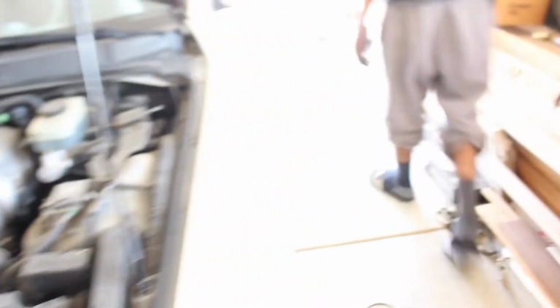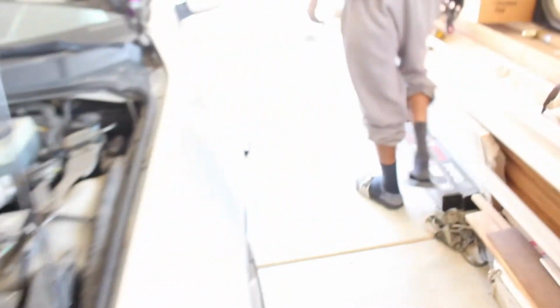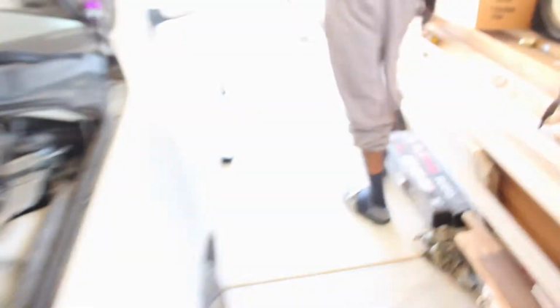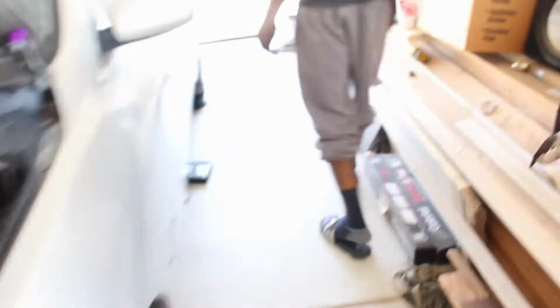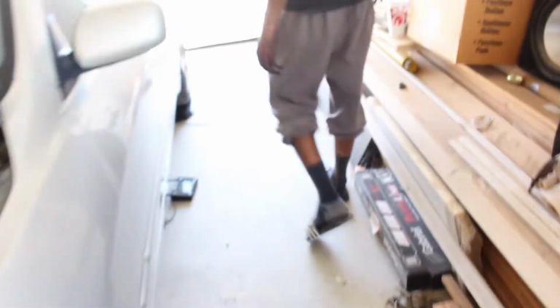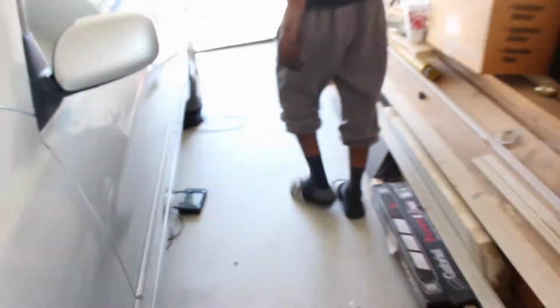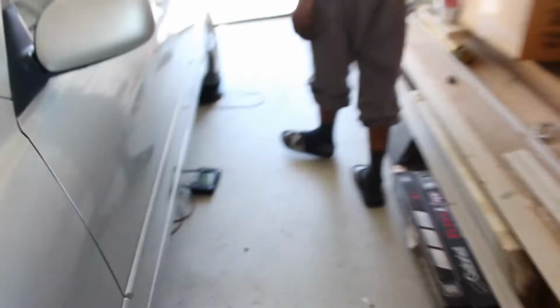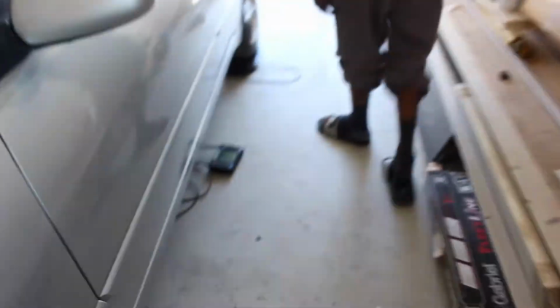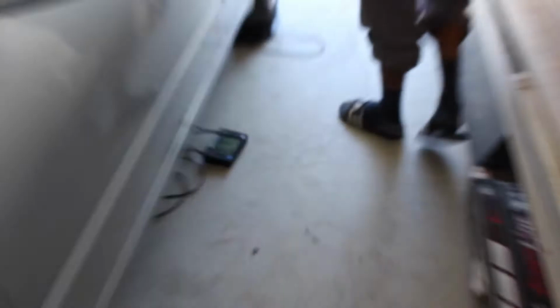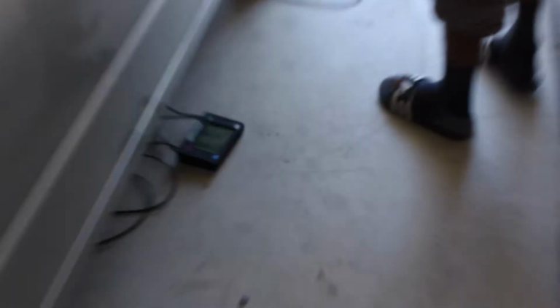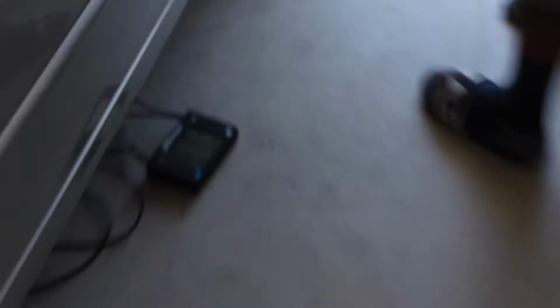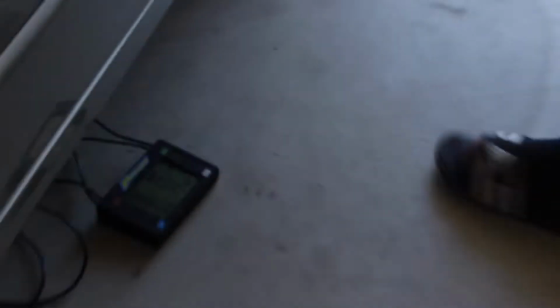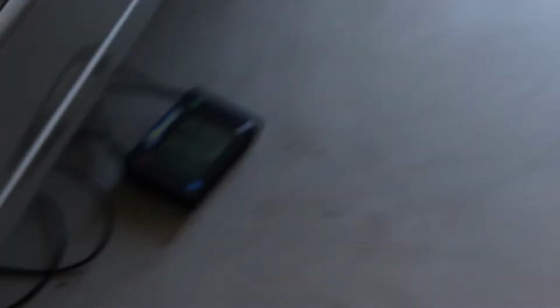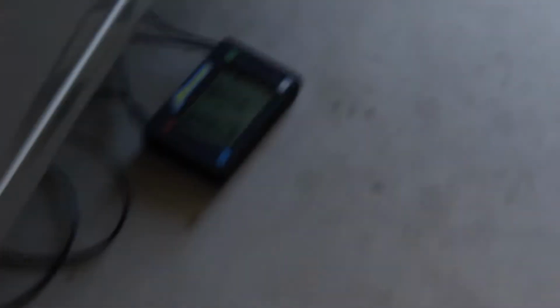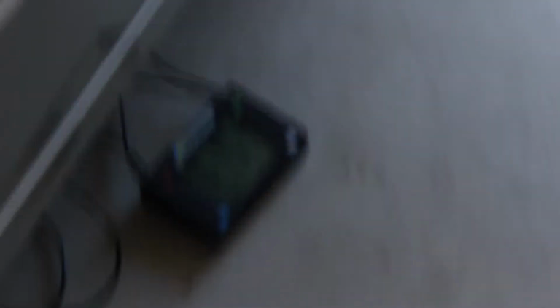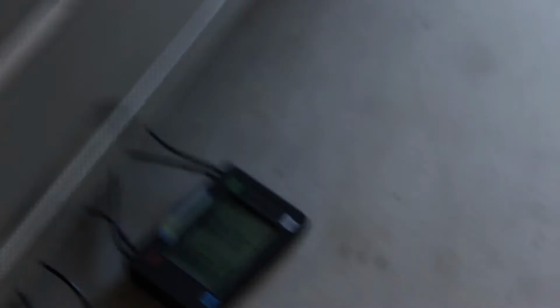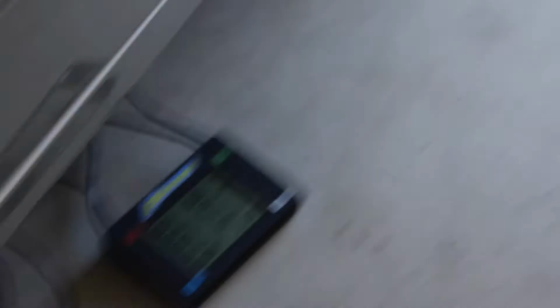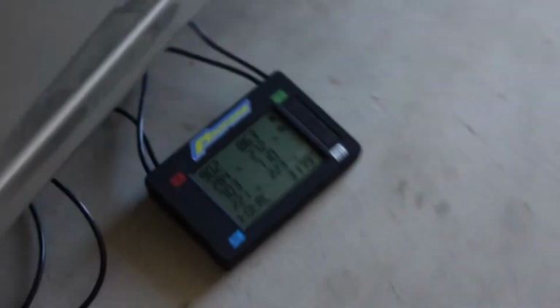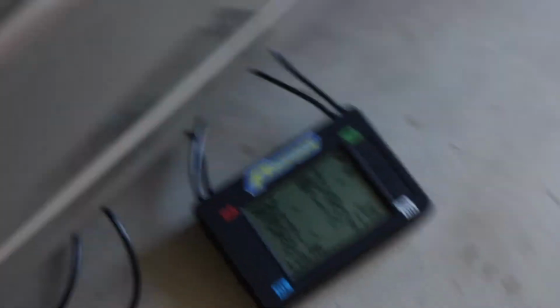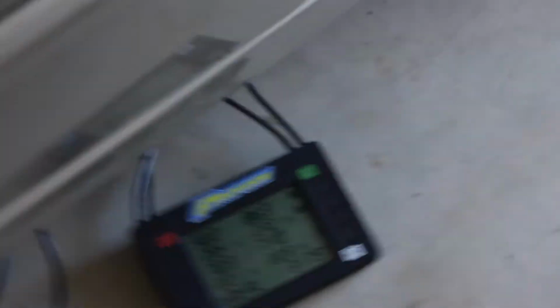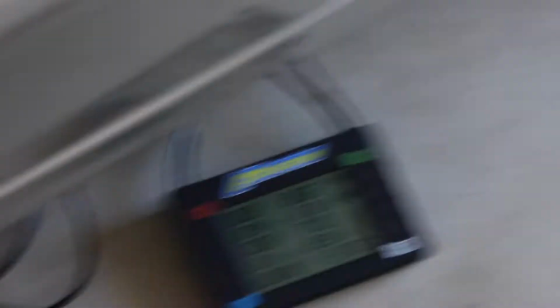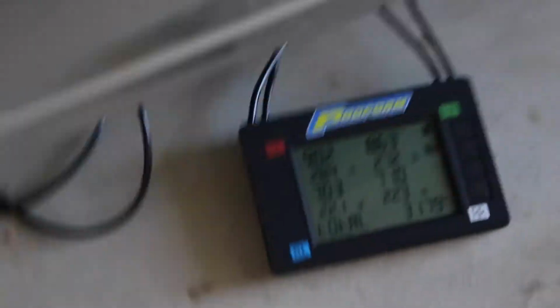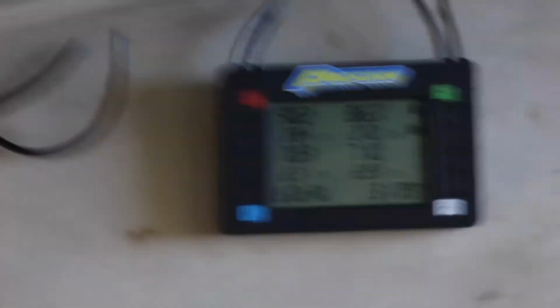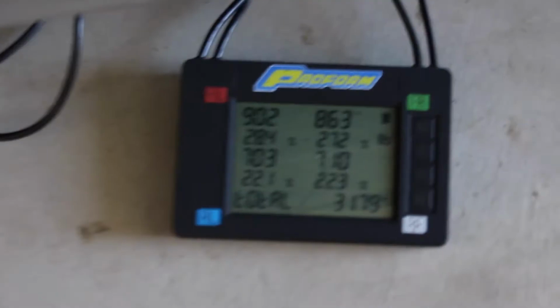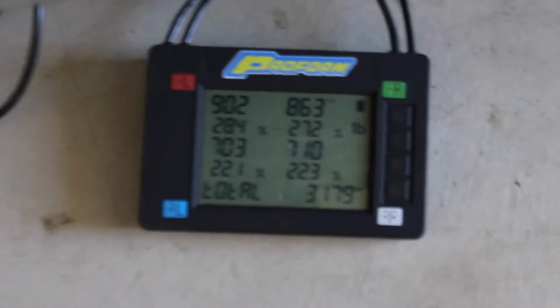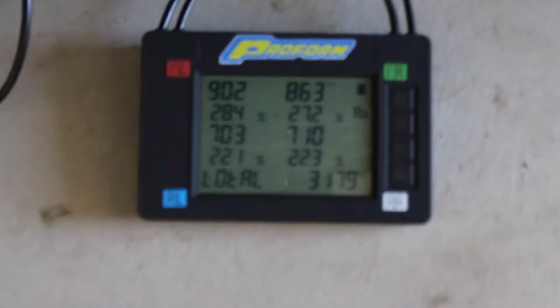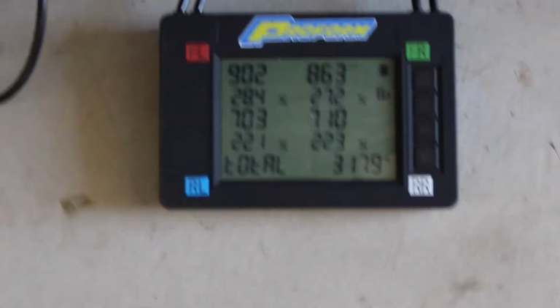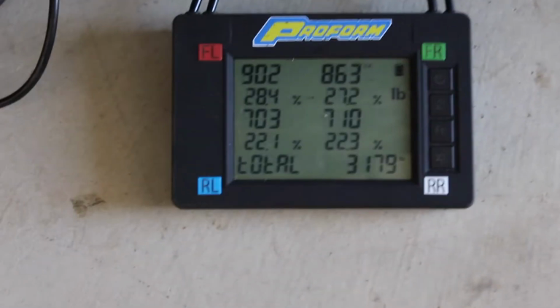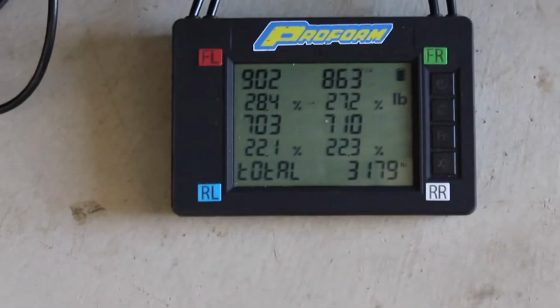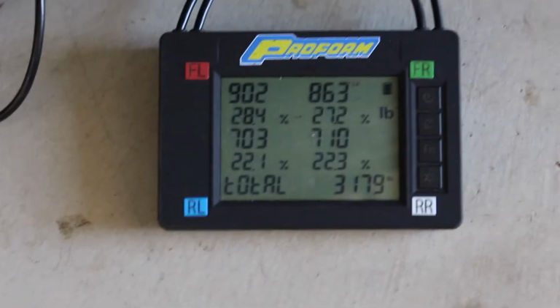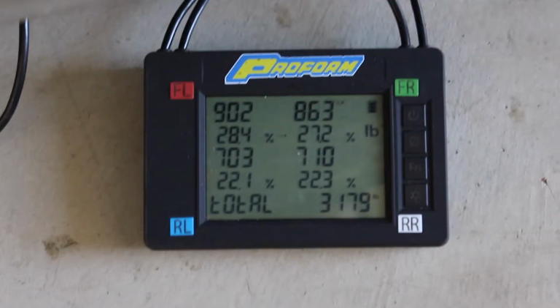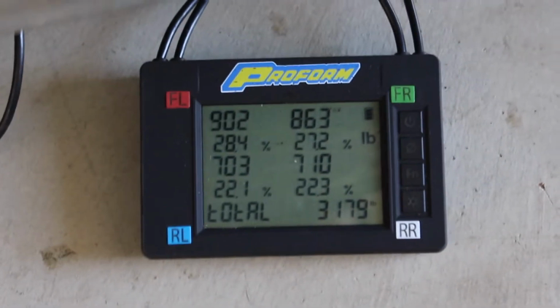The car is currently weighing 3,180. I believe the weight before was 3,198.